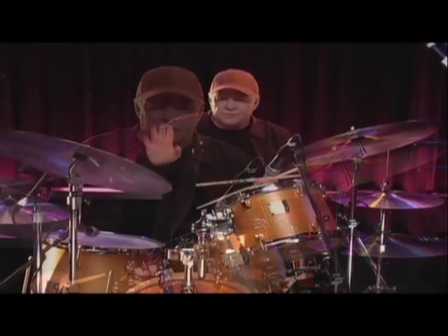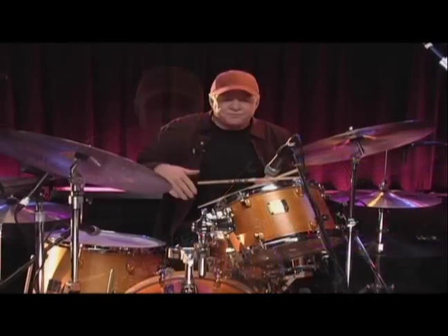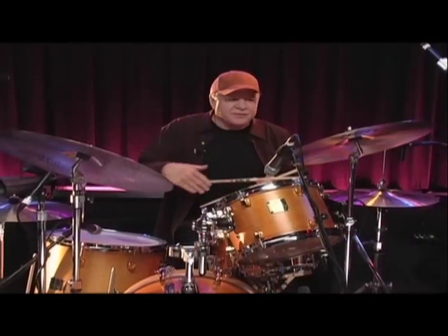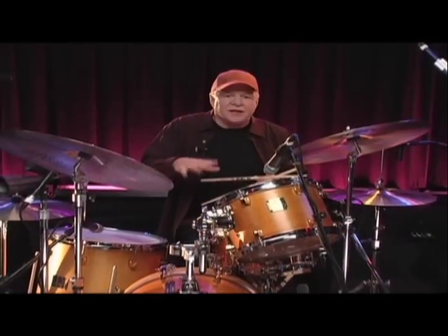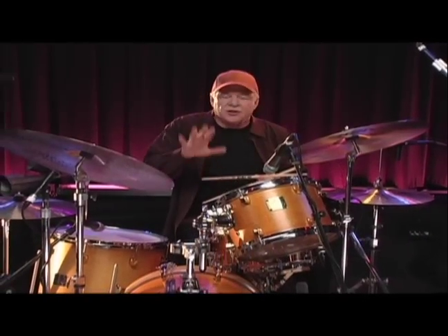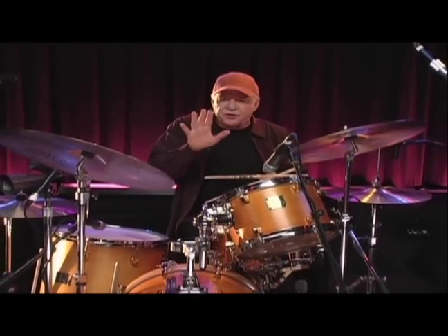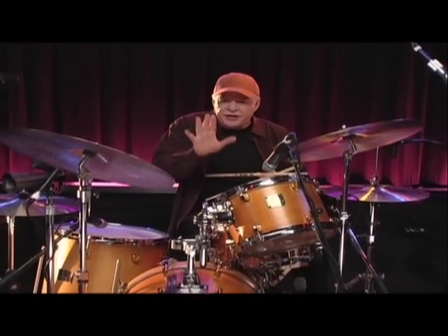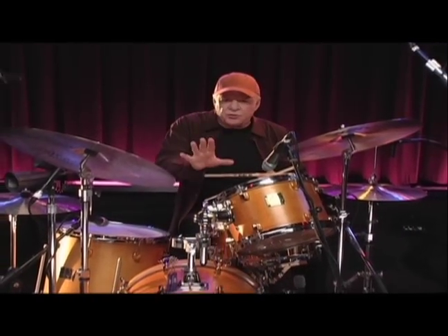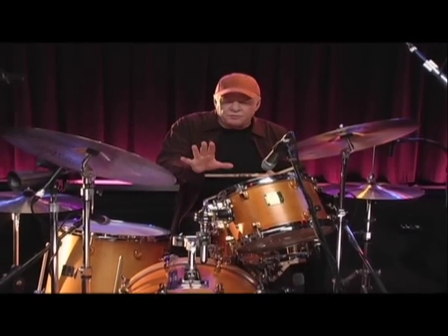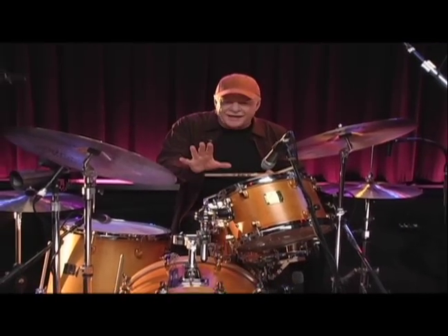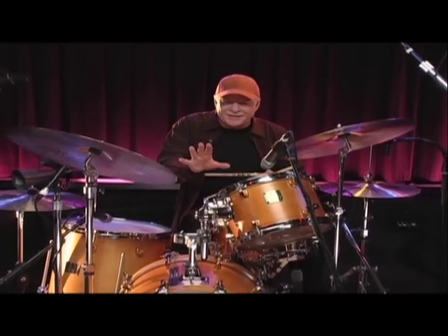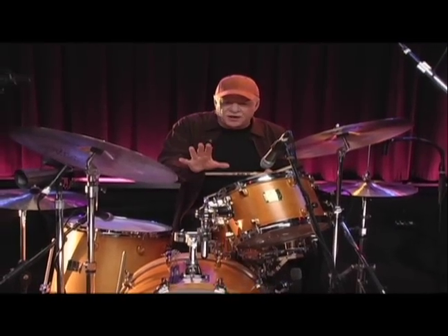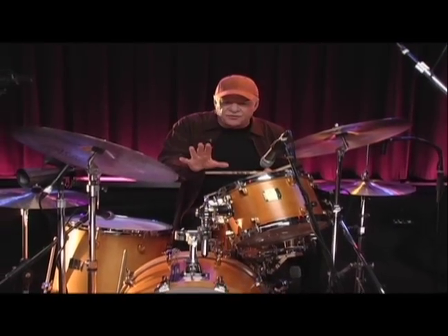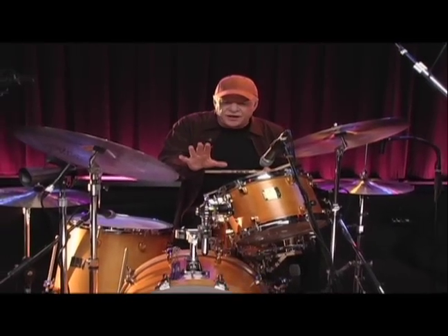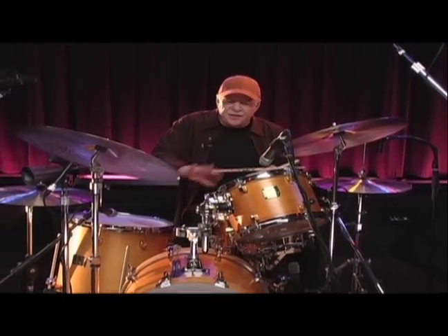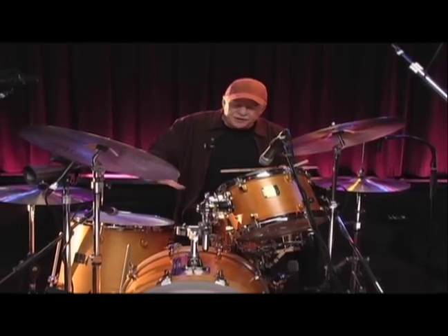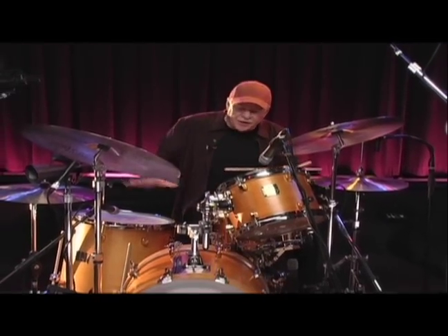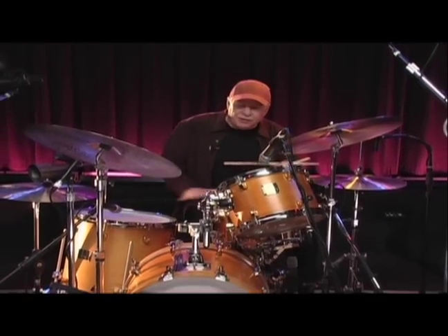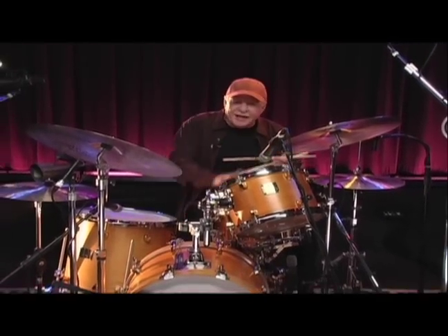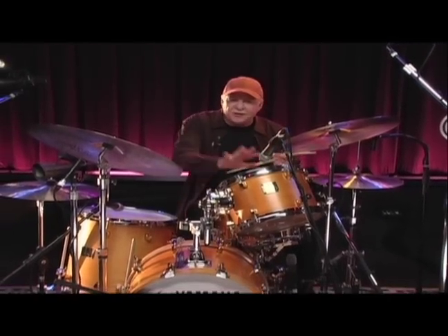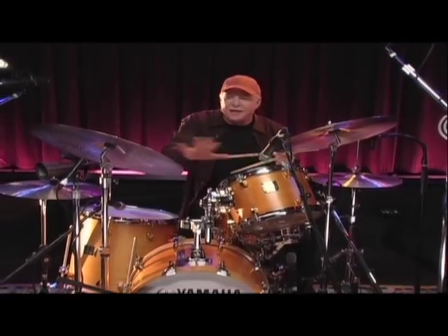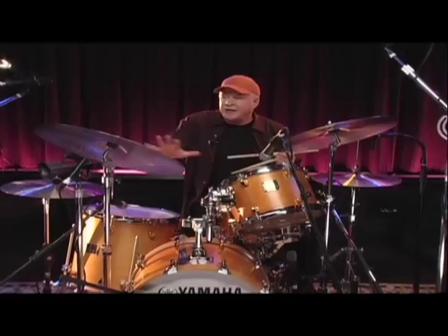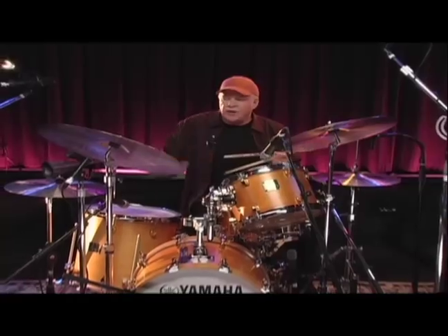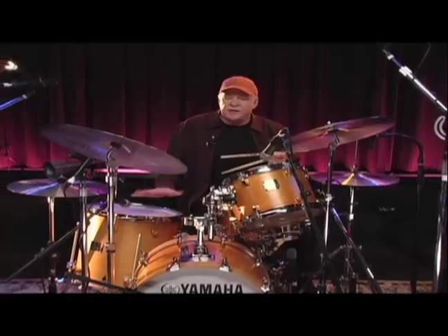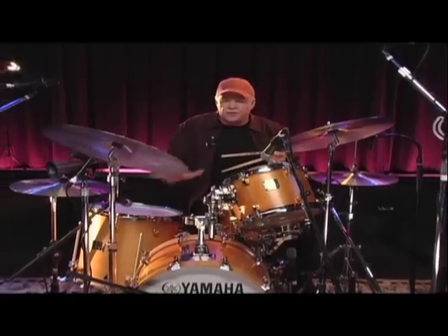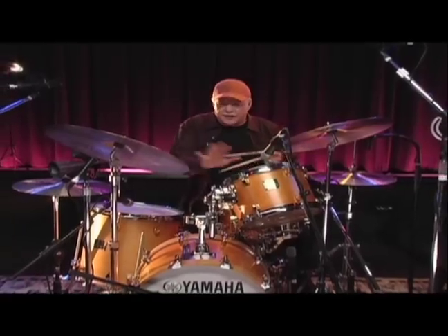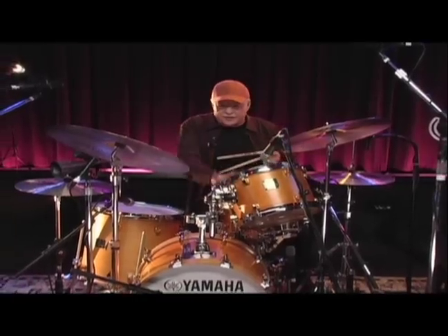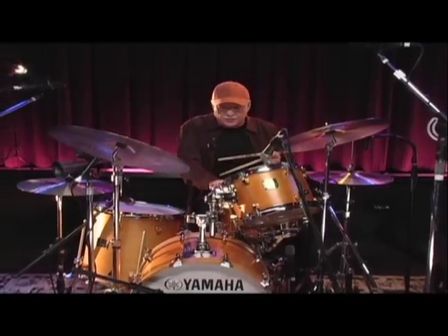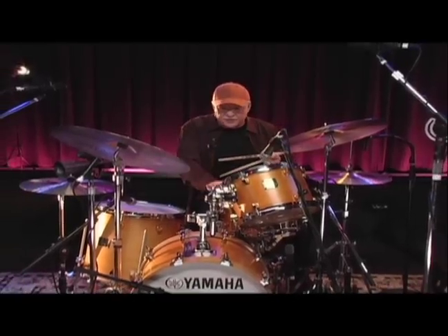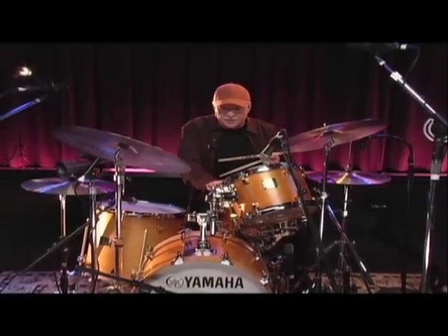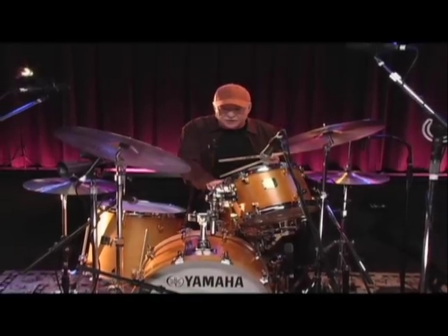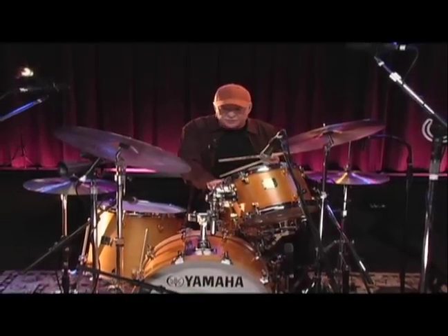So learn each one by itself, then apply them any way that you'd like around the toms.